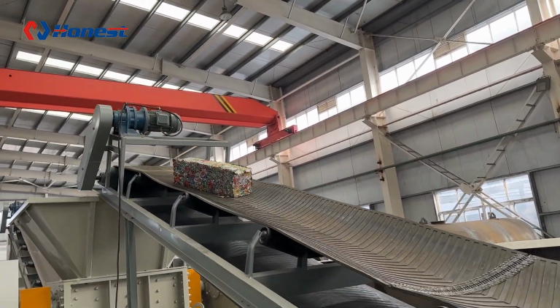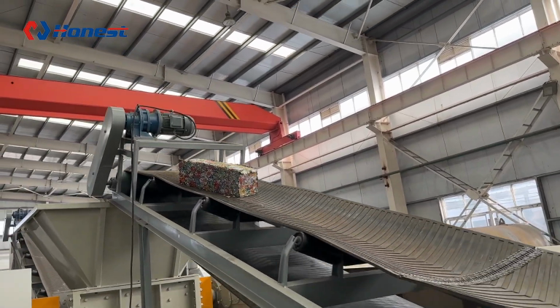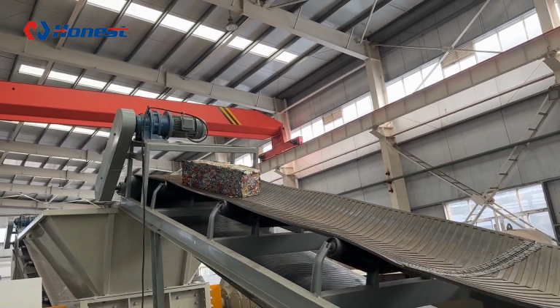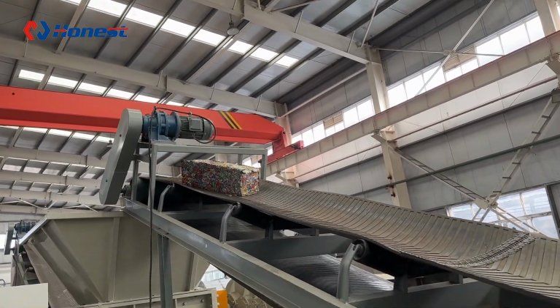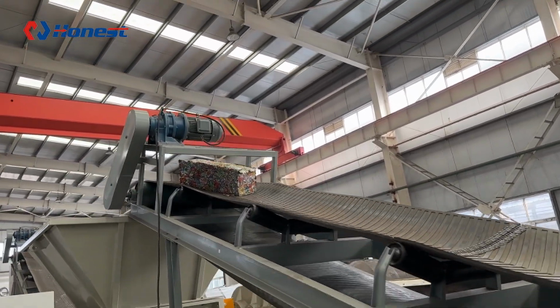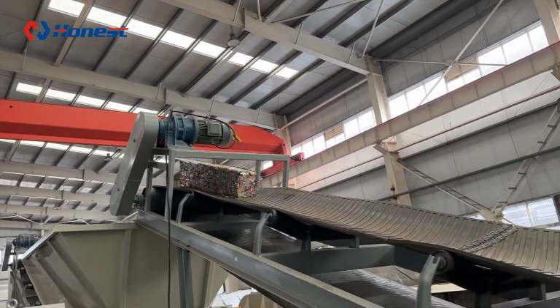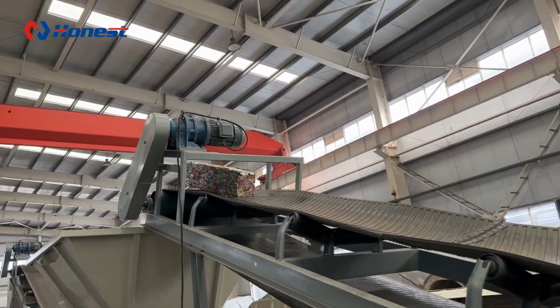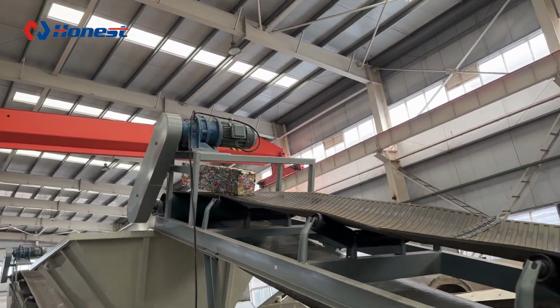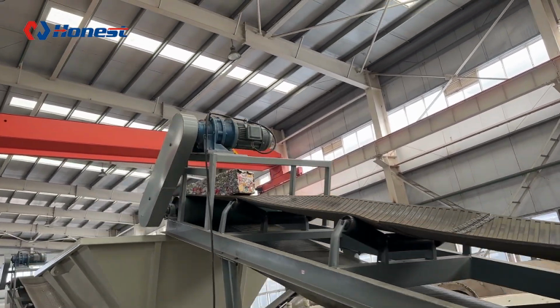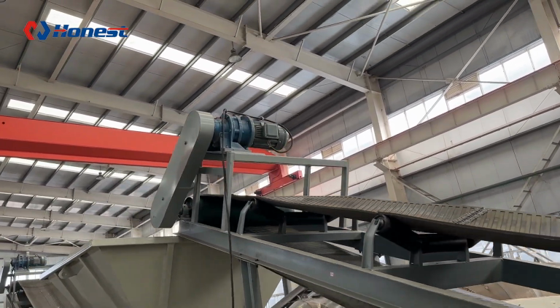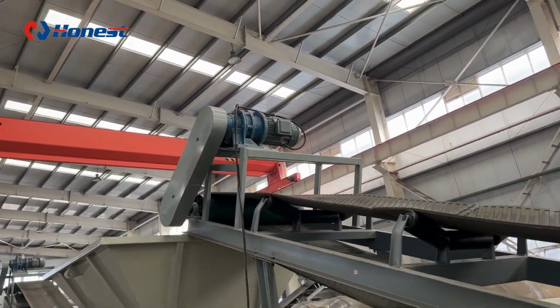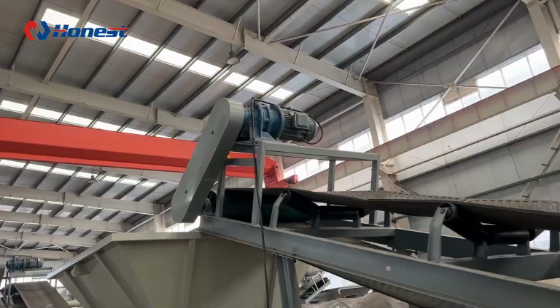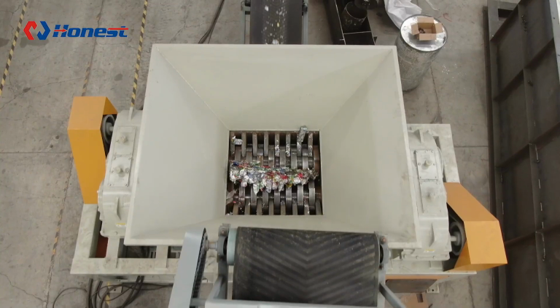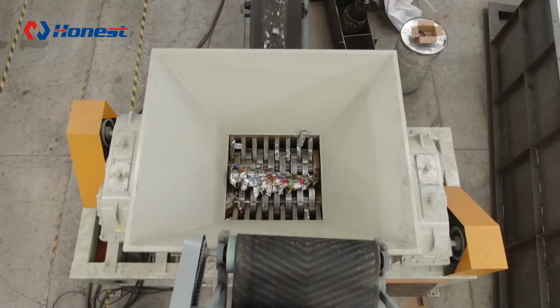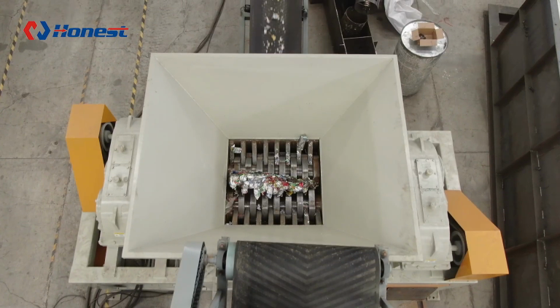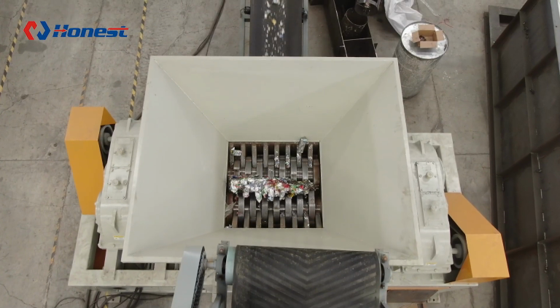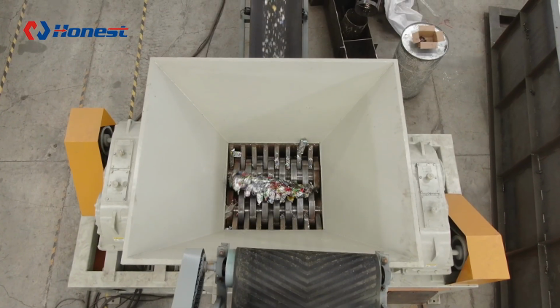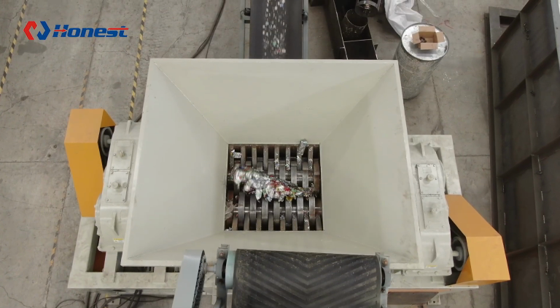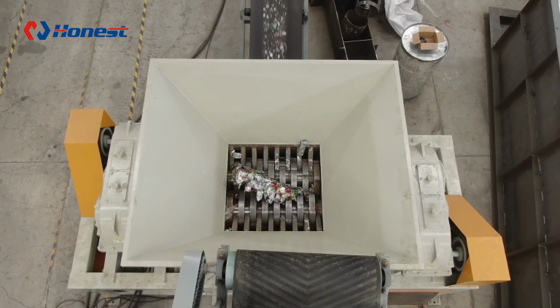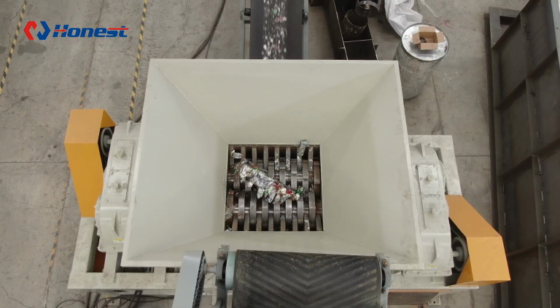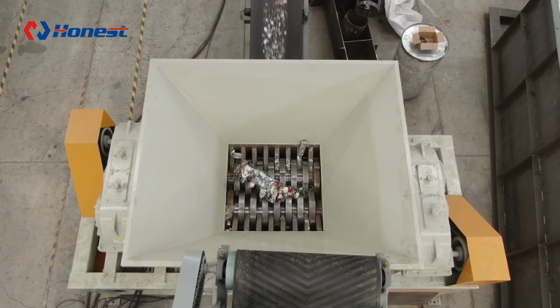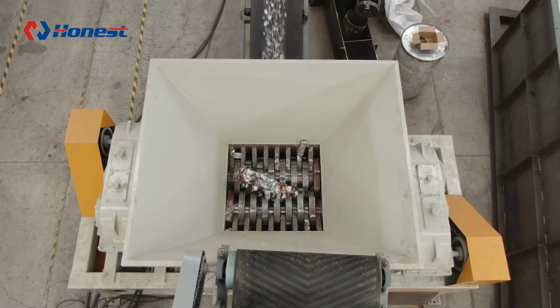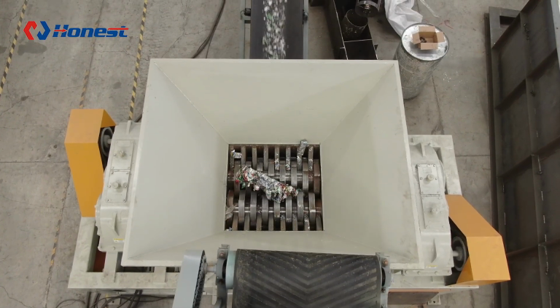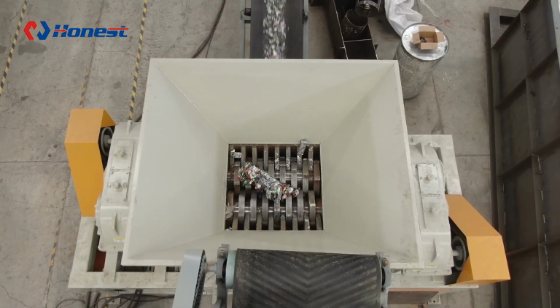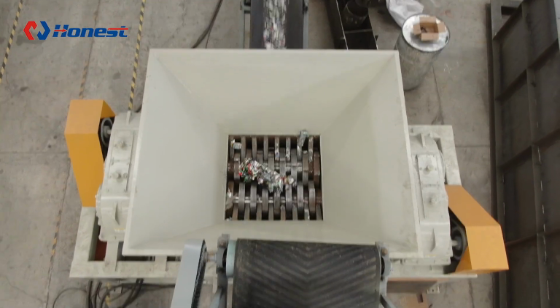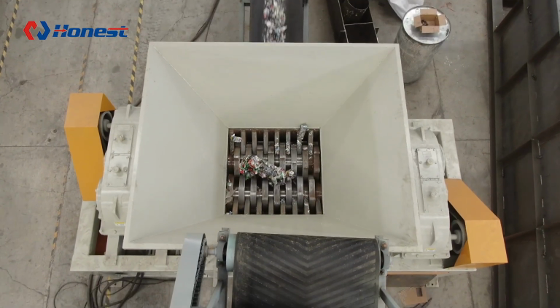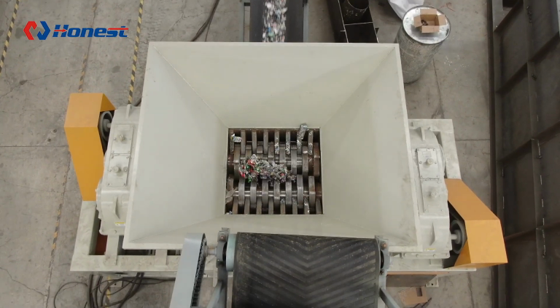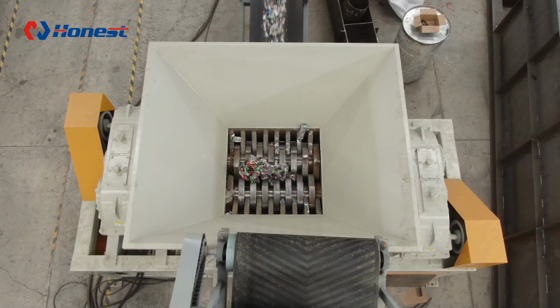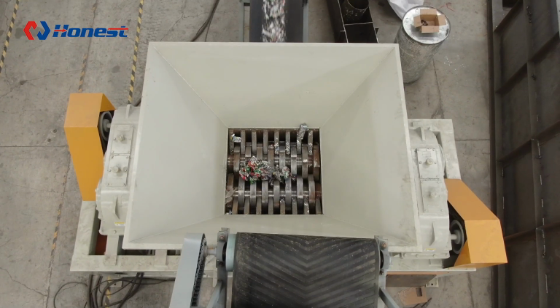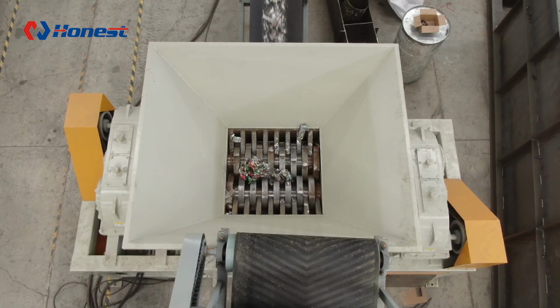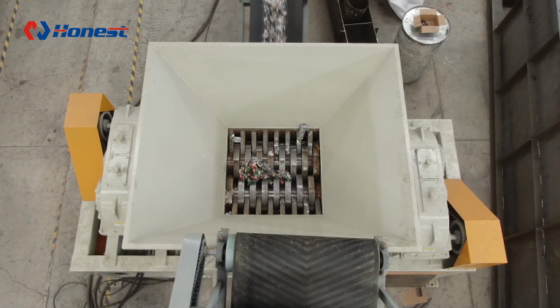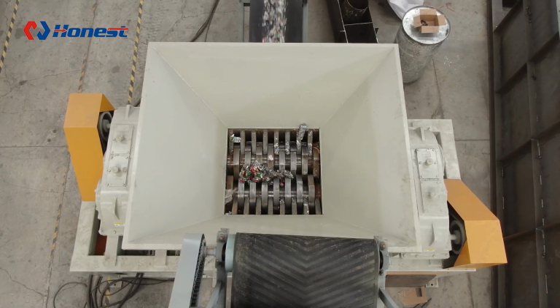These crushed particles are then processed through a sorting machine, which separates high-purity aluminum from impurities.